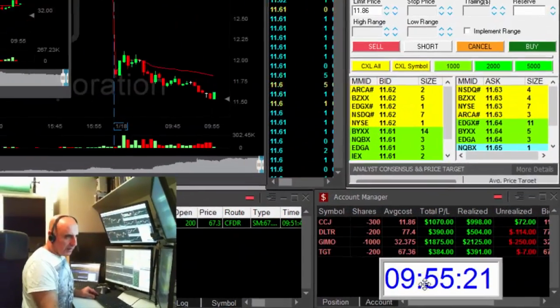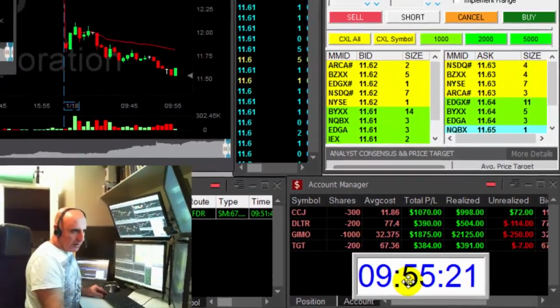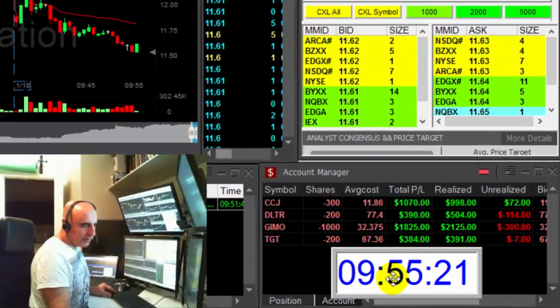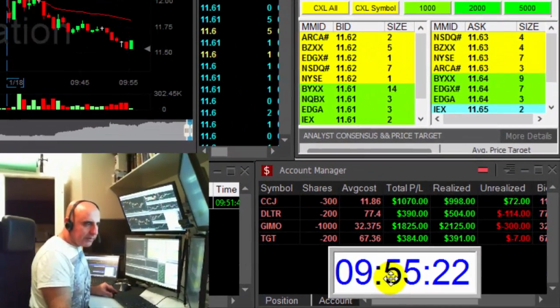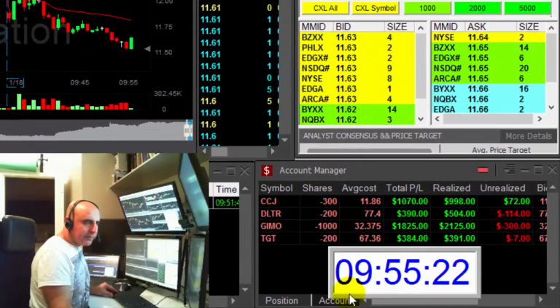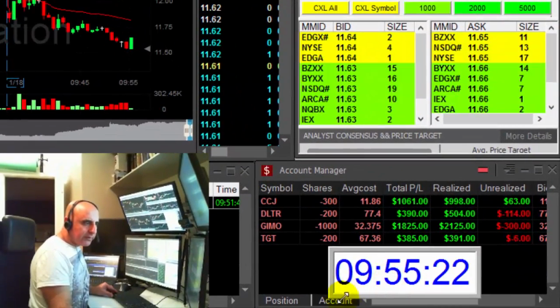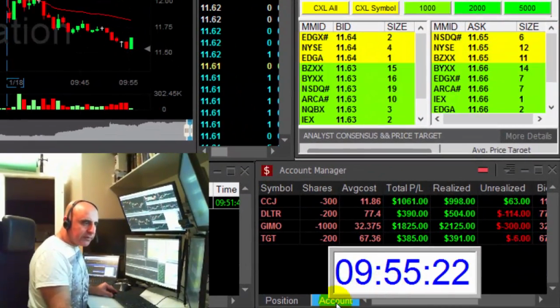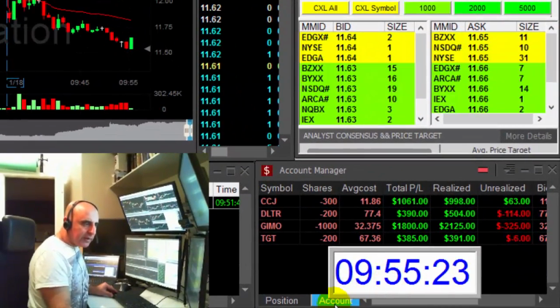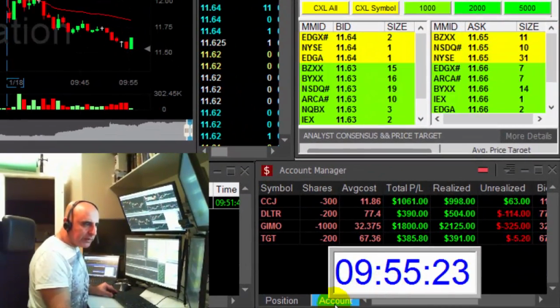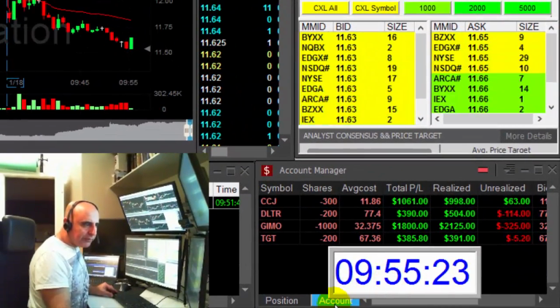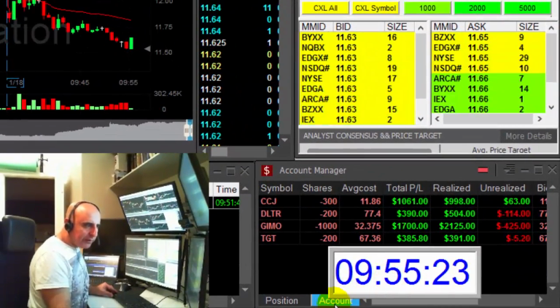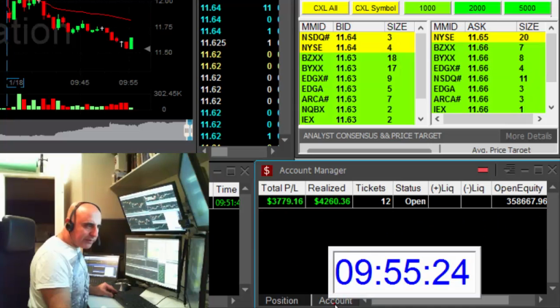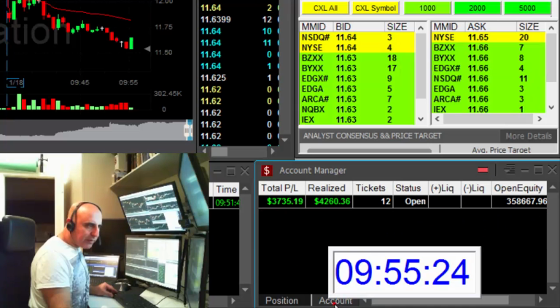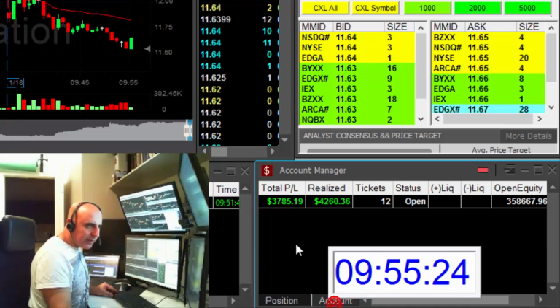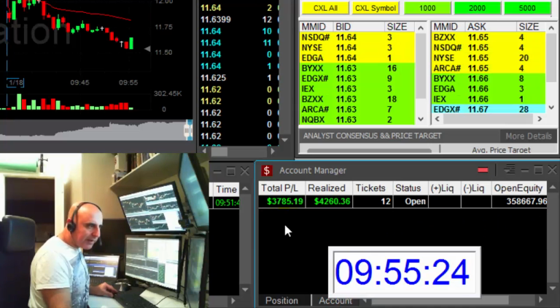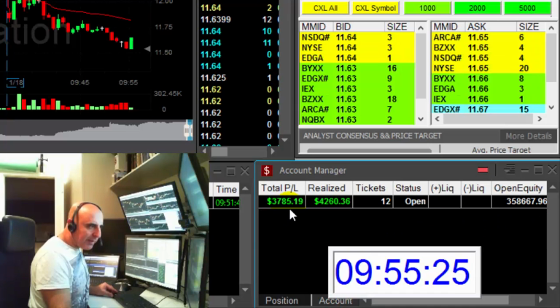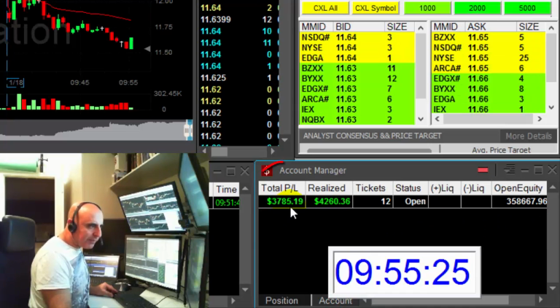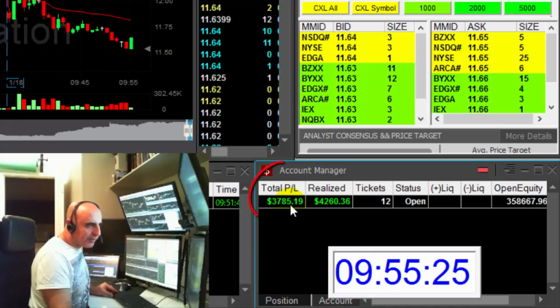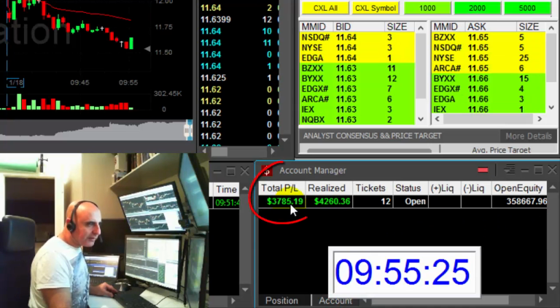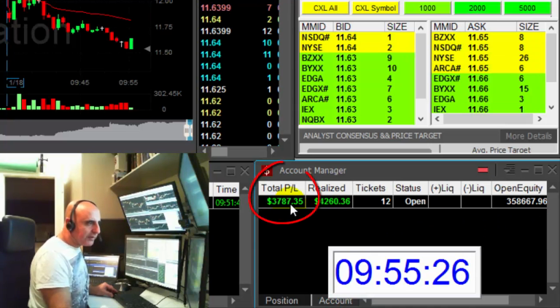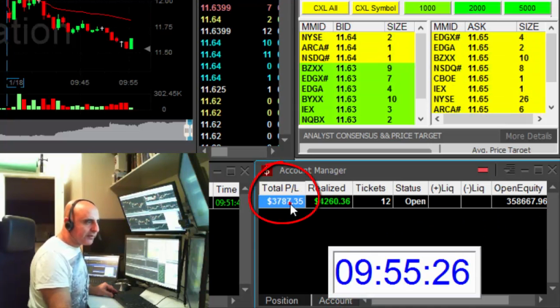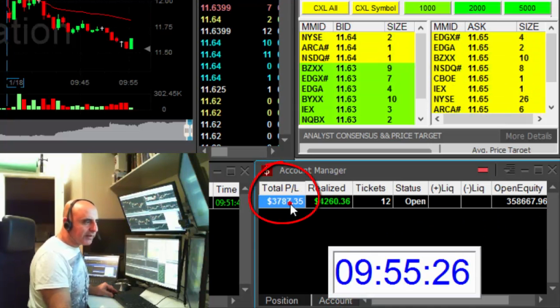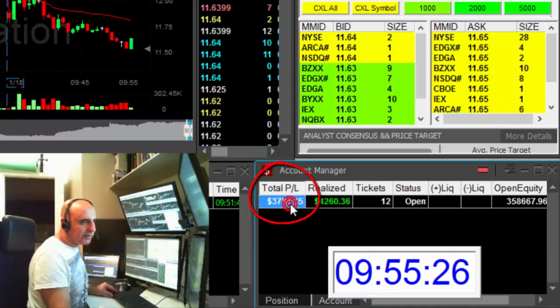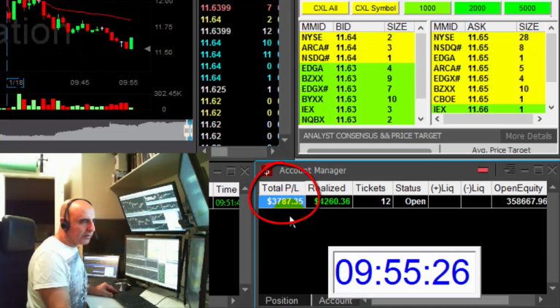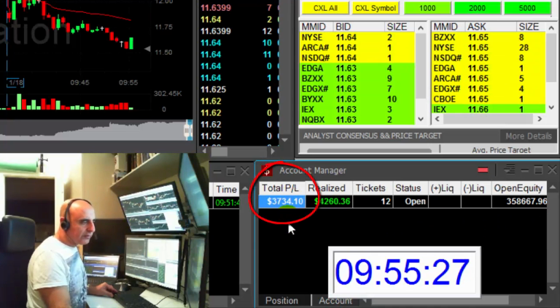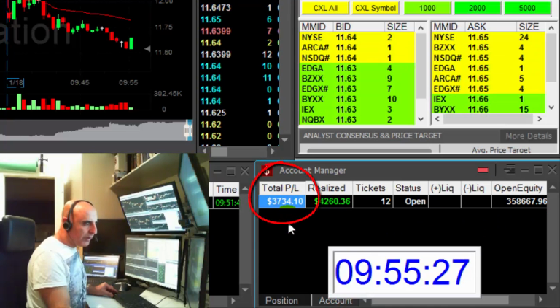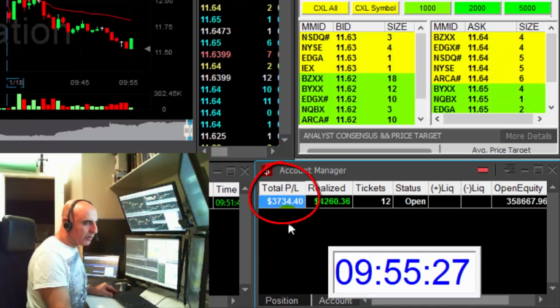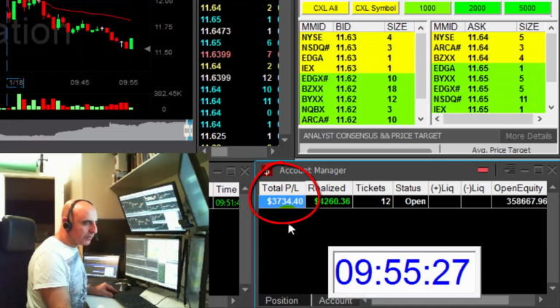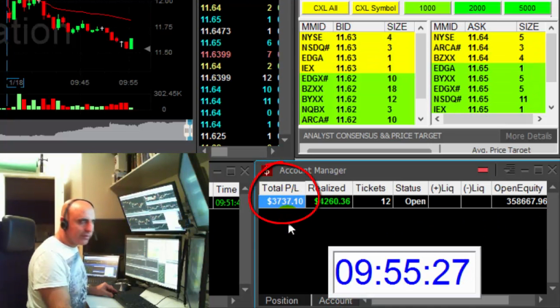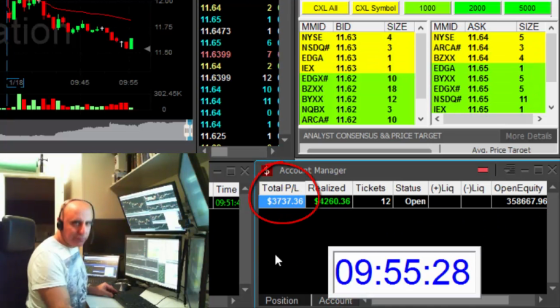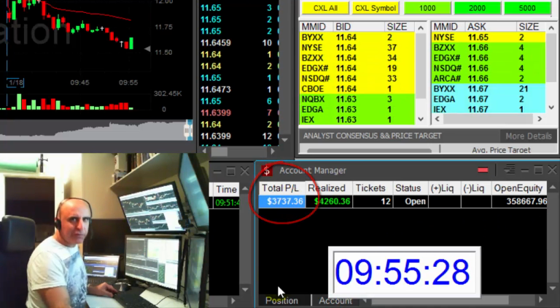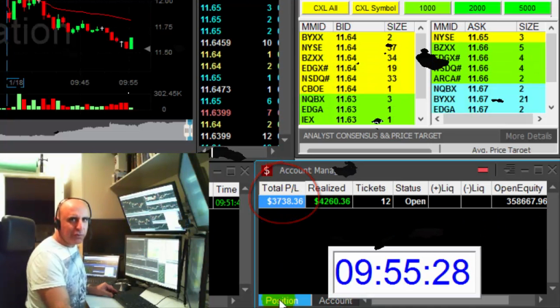Okay traders, just 25 minutes into the trading day I'm up 3700 dollars, doing good. Thank you very much for watching.